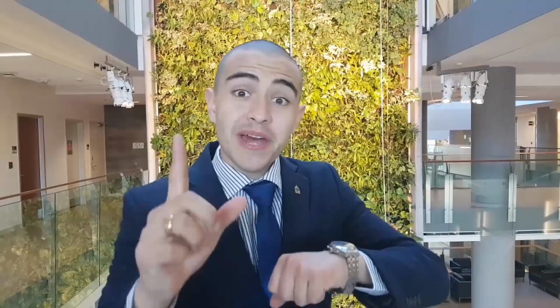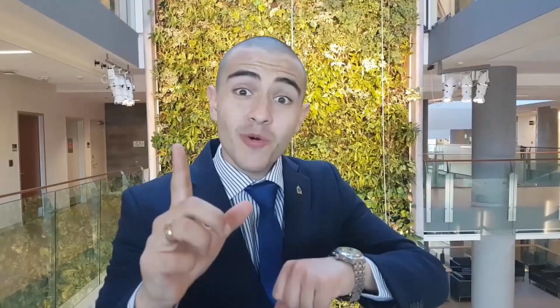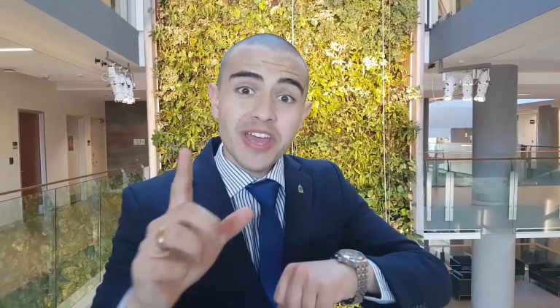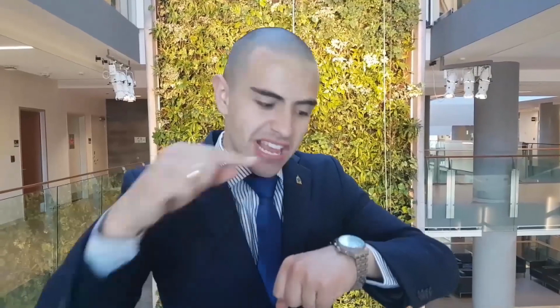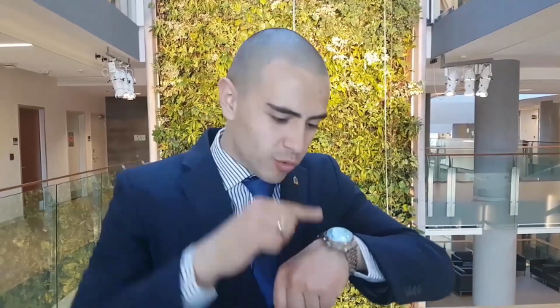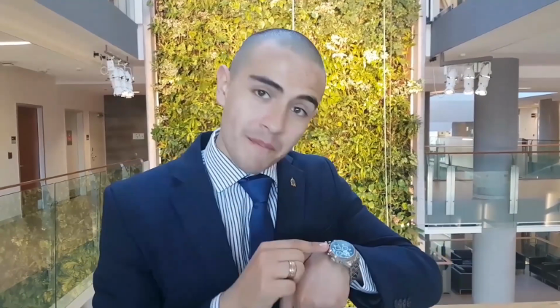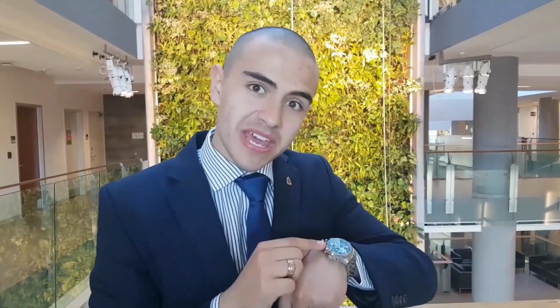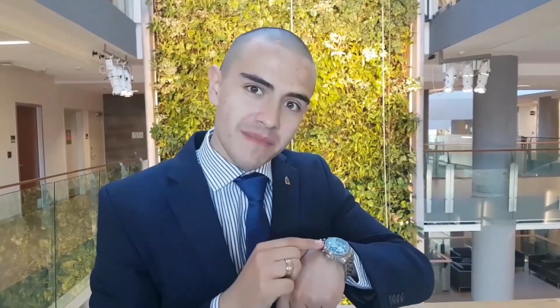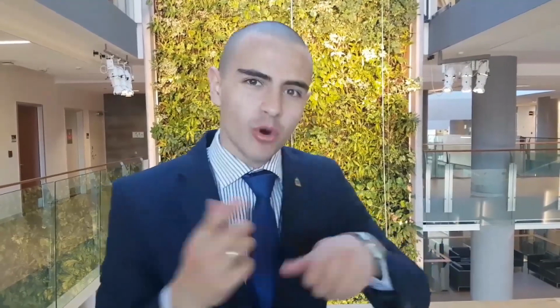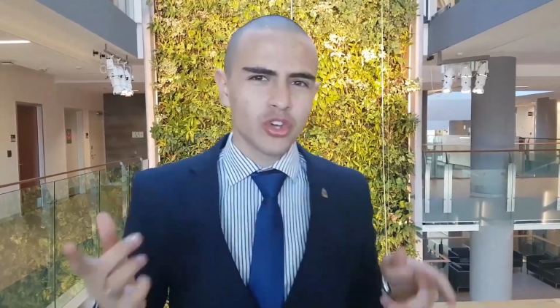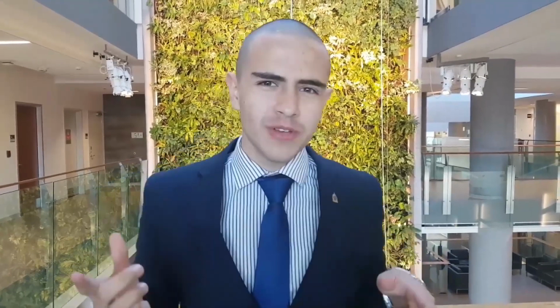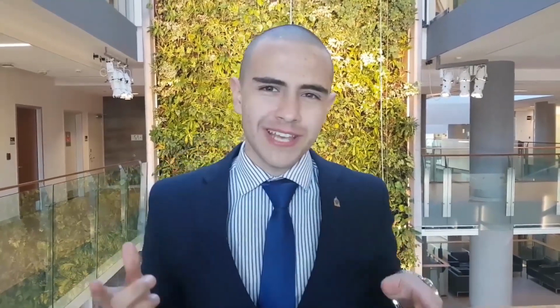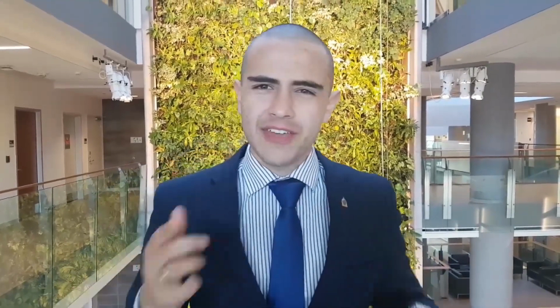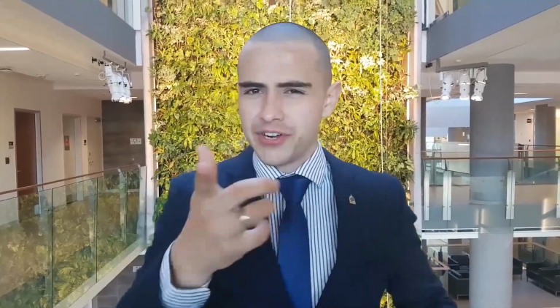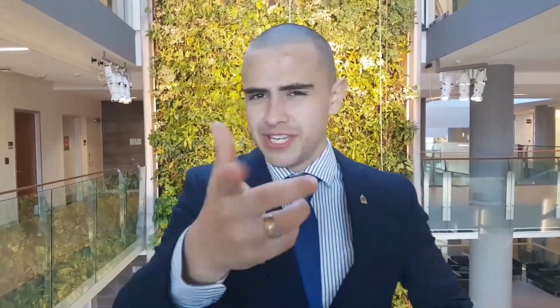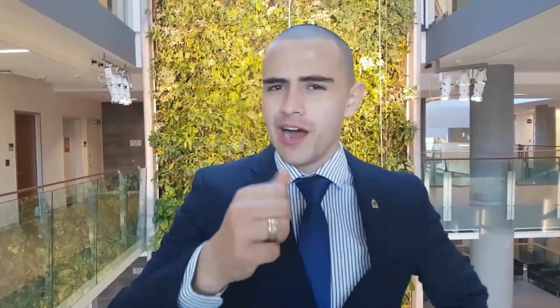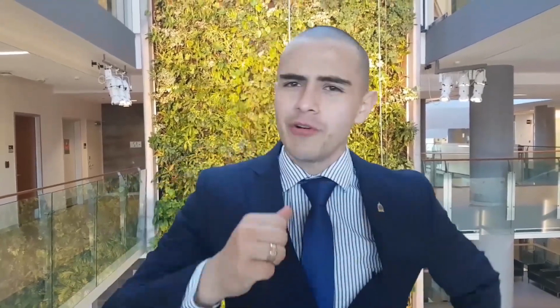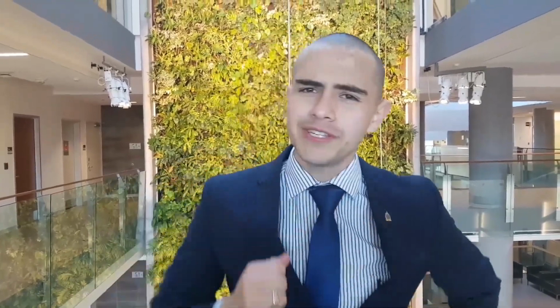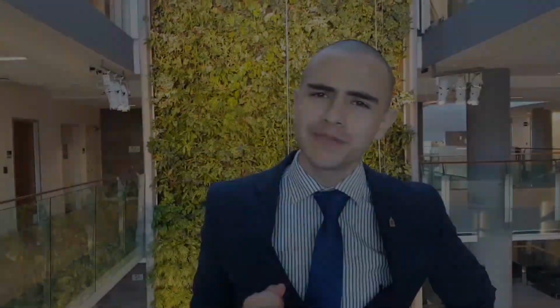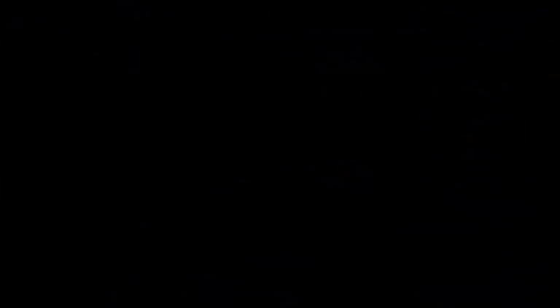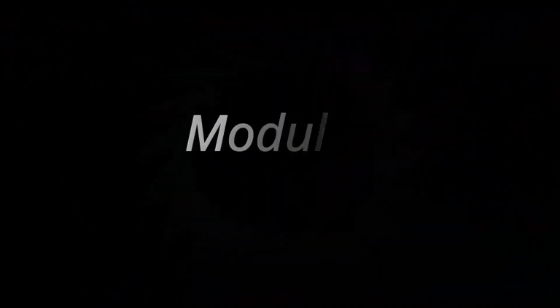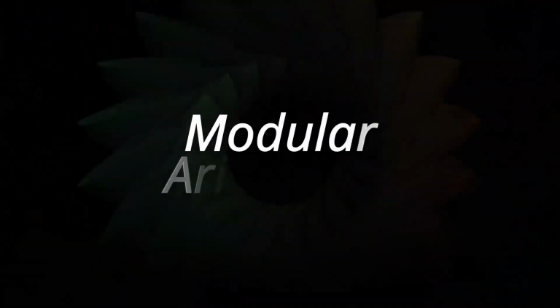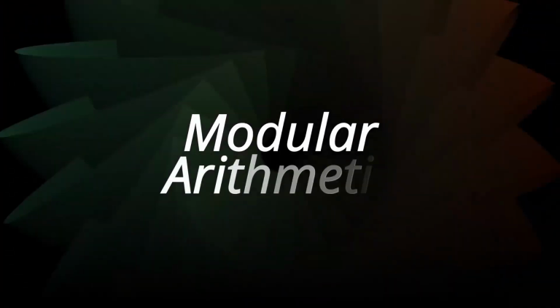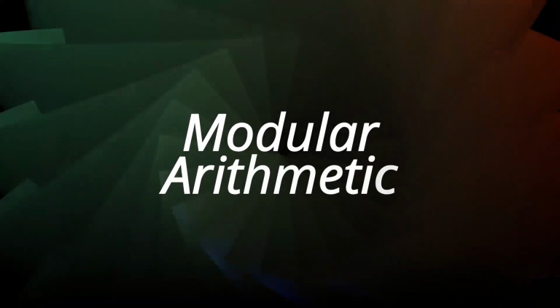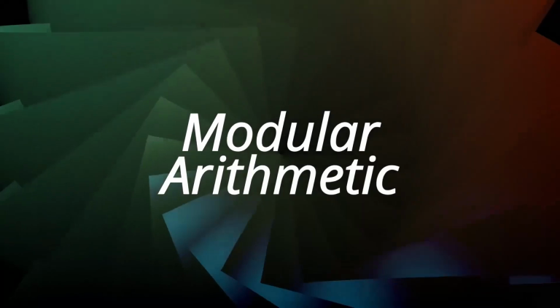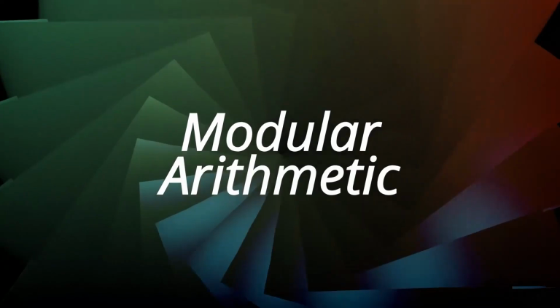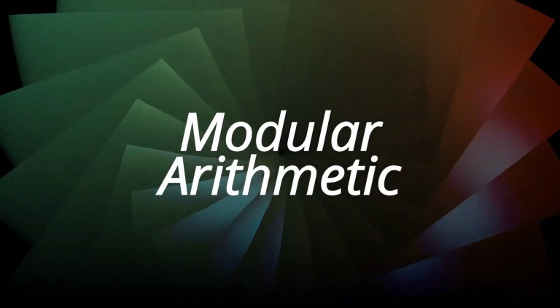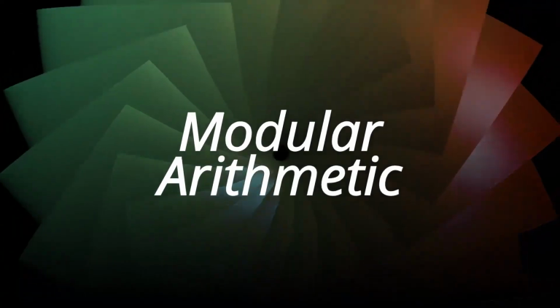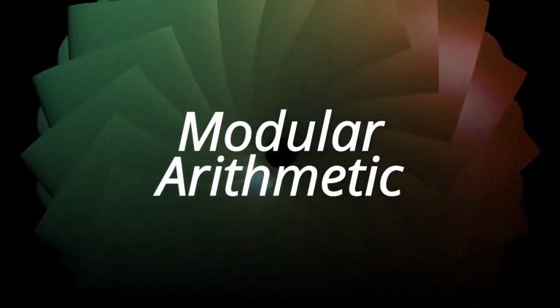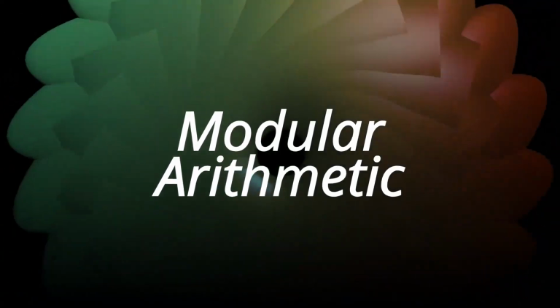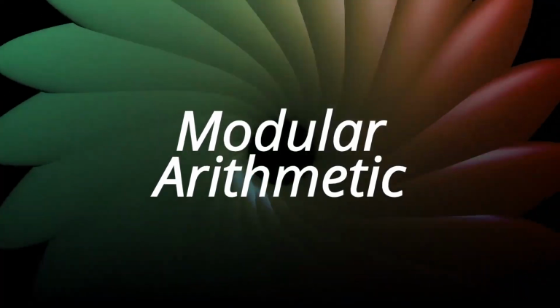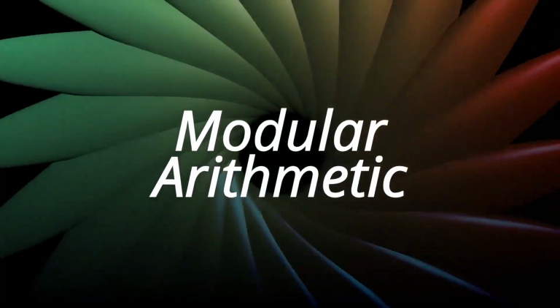By the way, it's 1pm — or should we say 13 hours? To address this question, we need modular arithmetic.